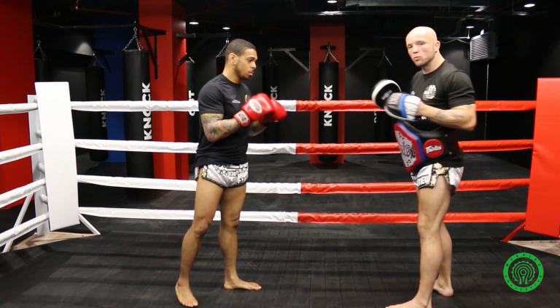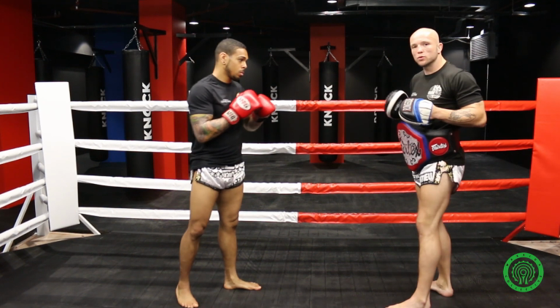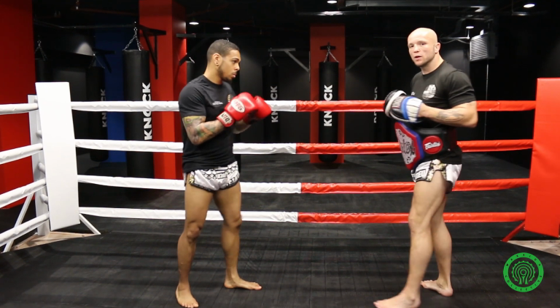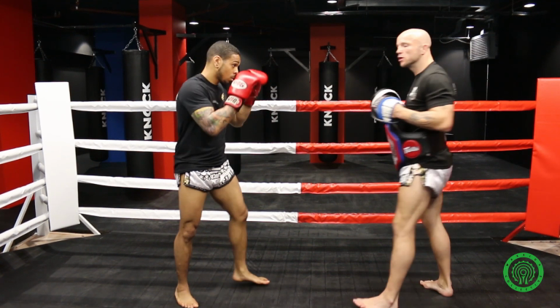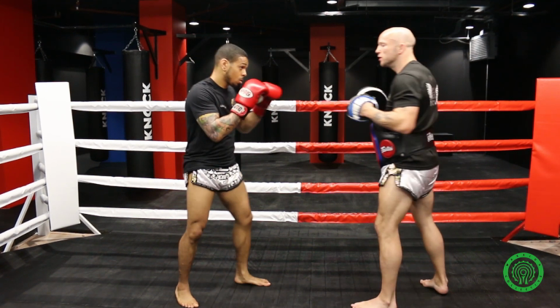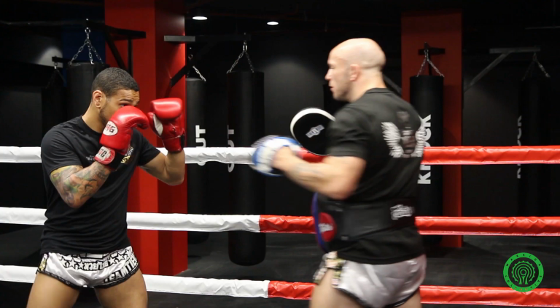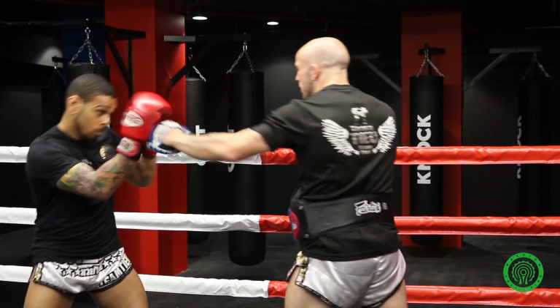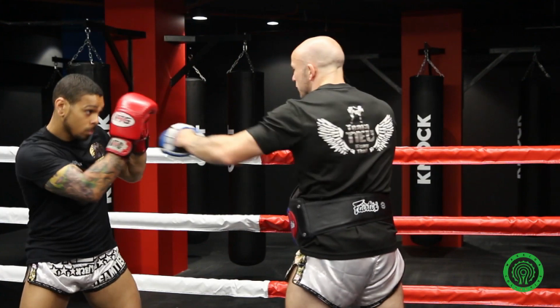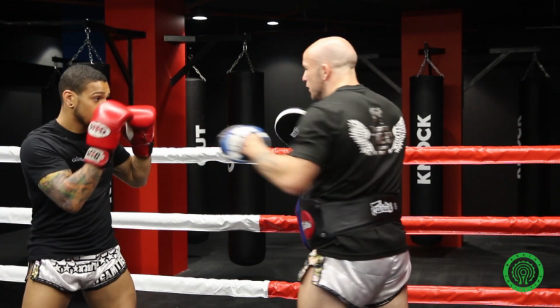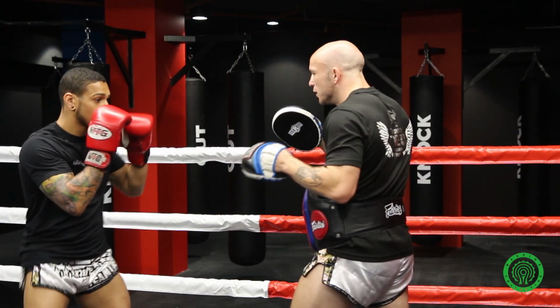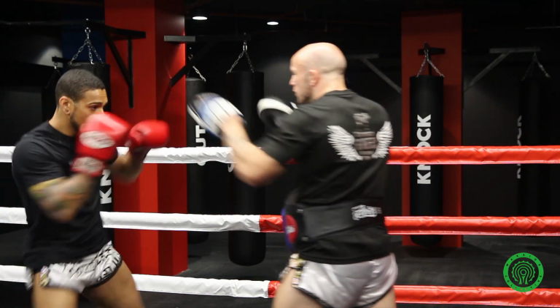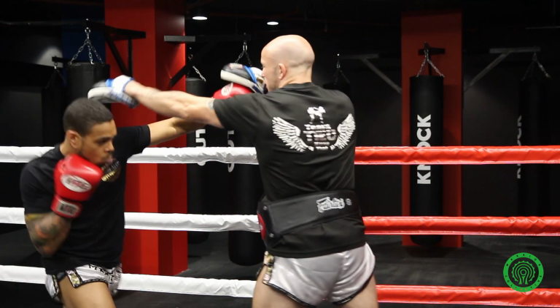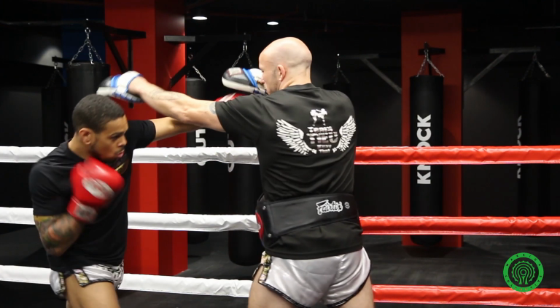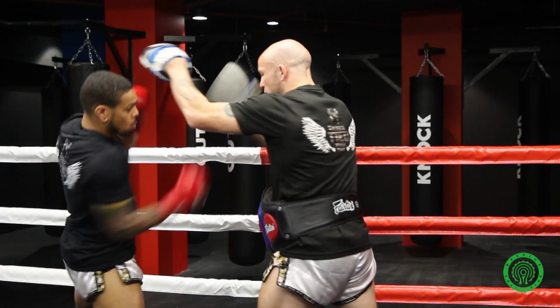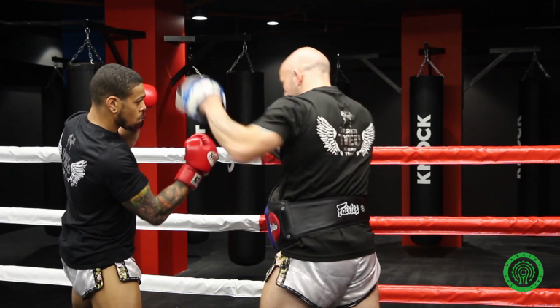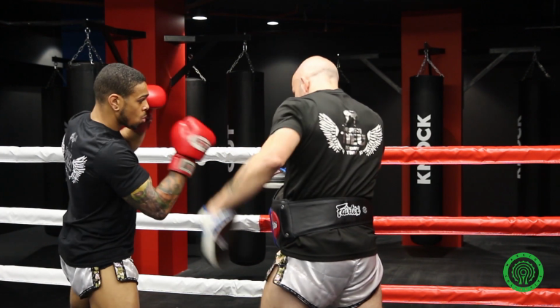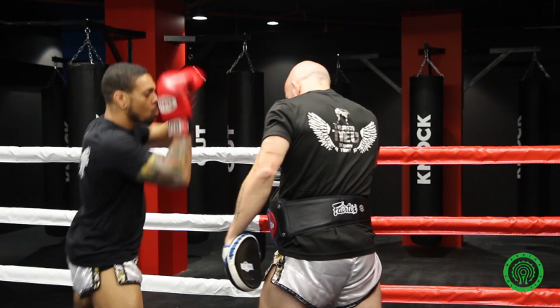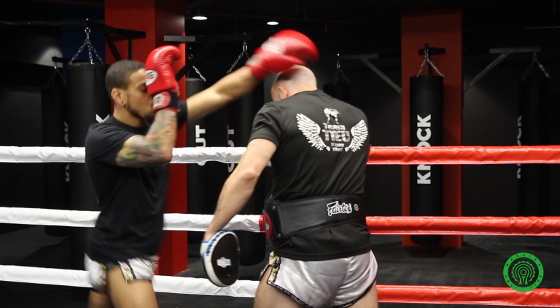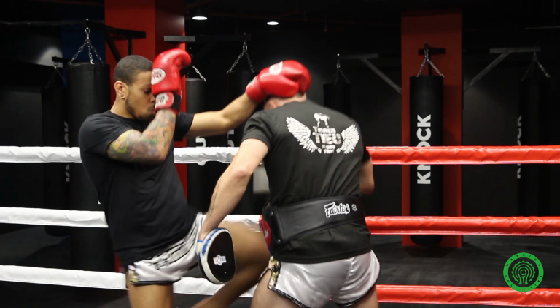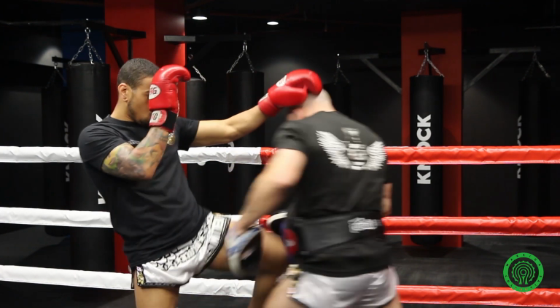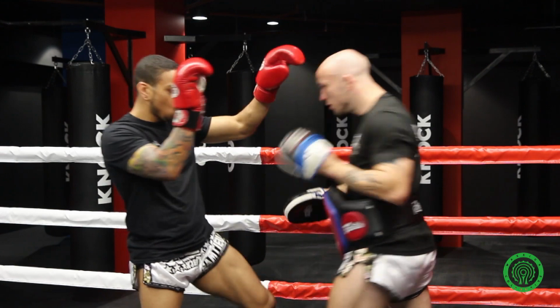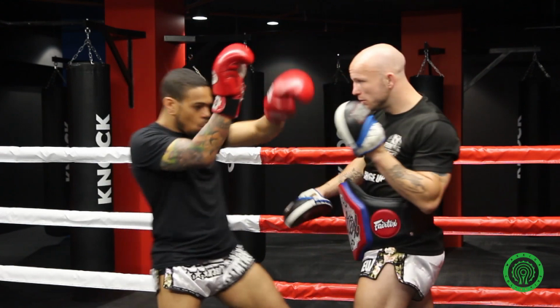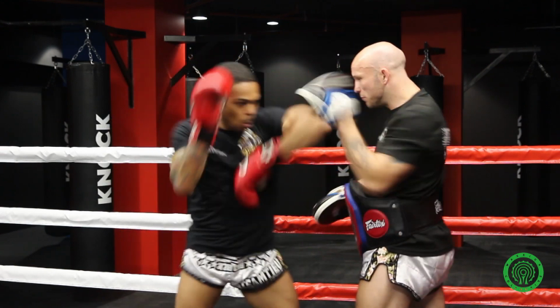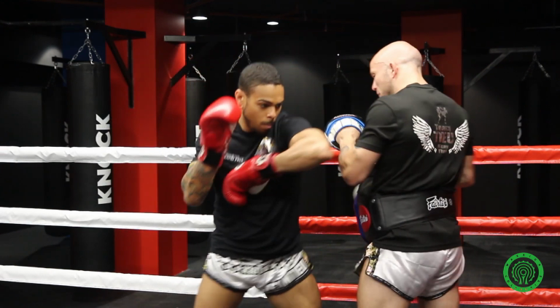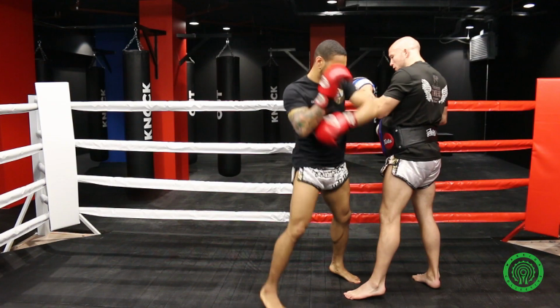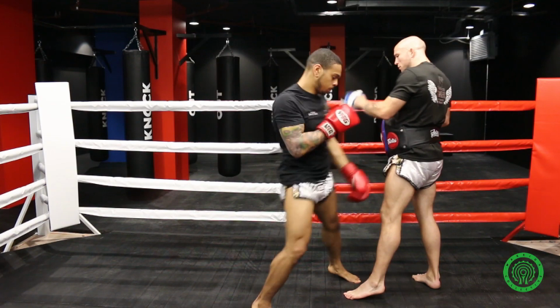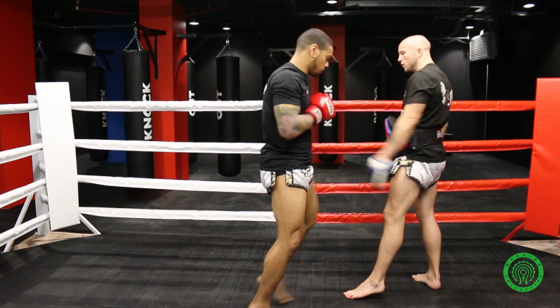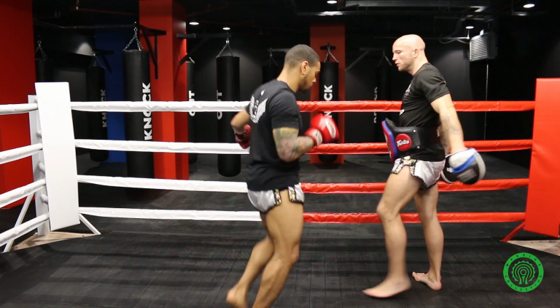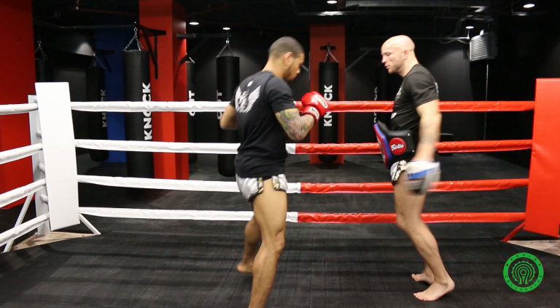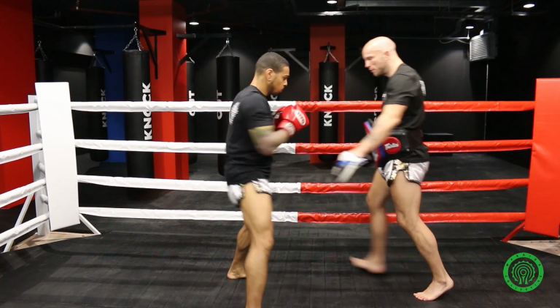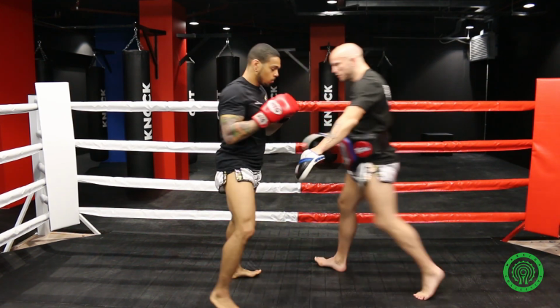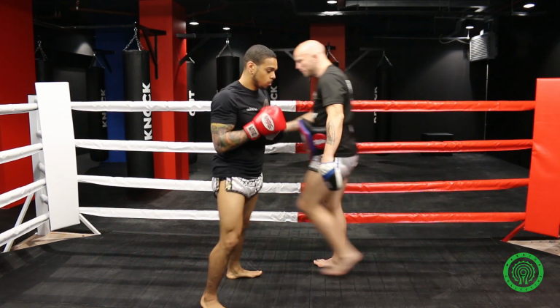So one more time: parry, step, up, knee, and elbow. Lovely. One more time to the side — parry, step, up, knee, elbow.